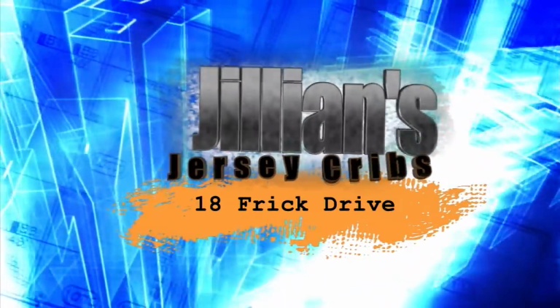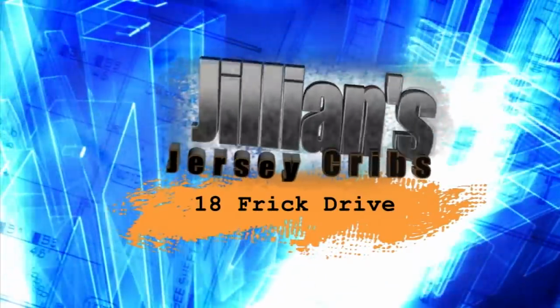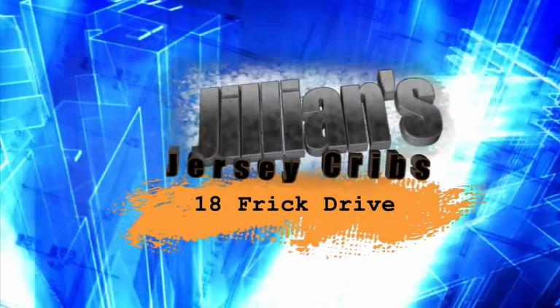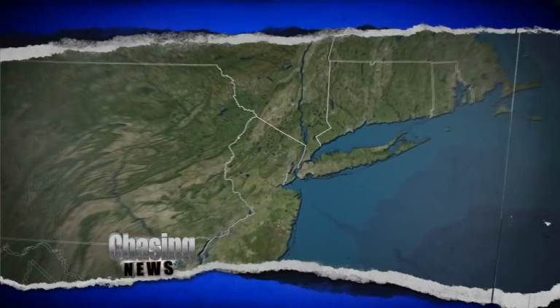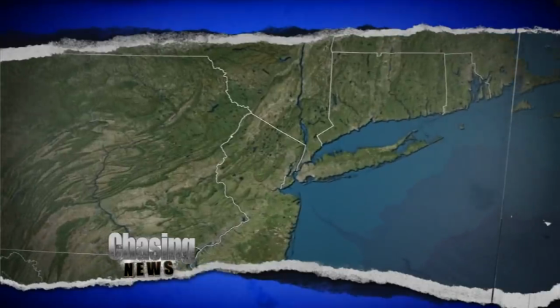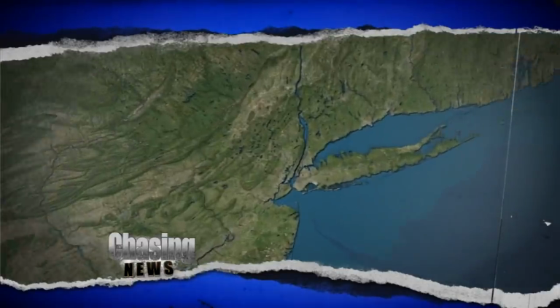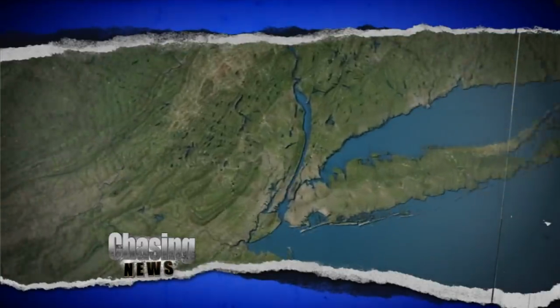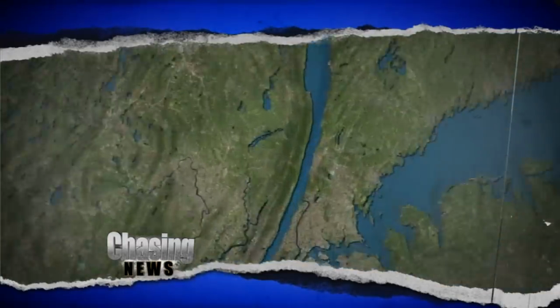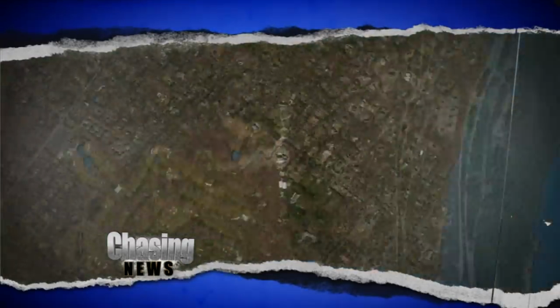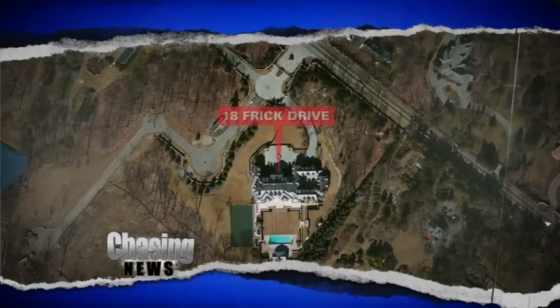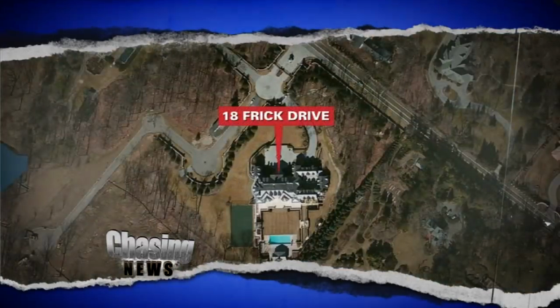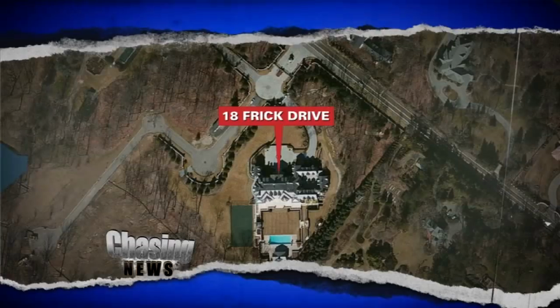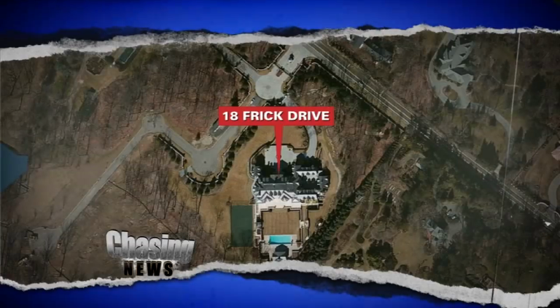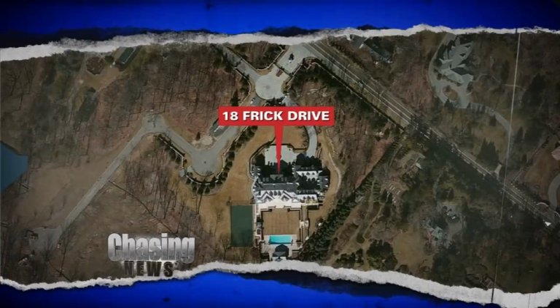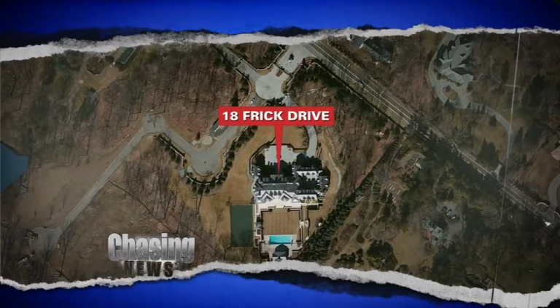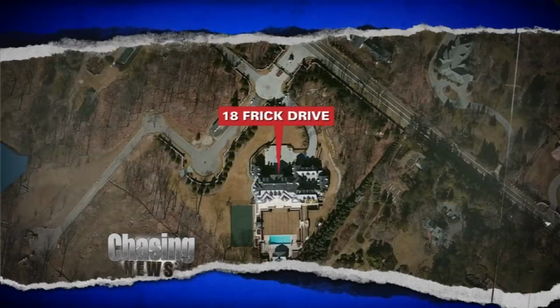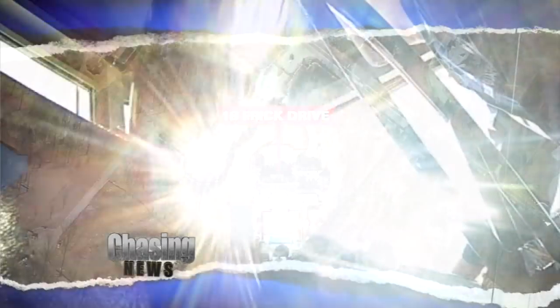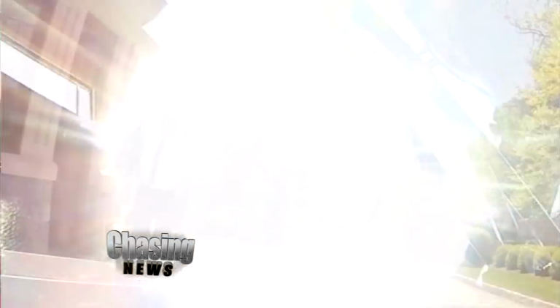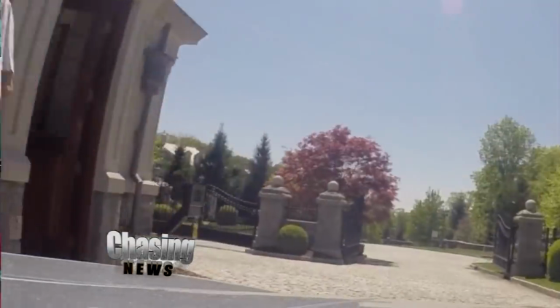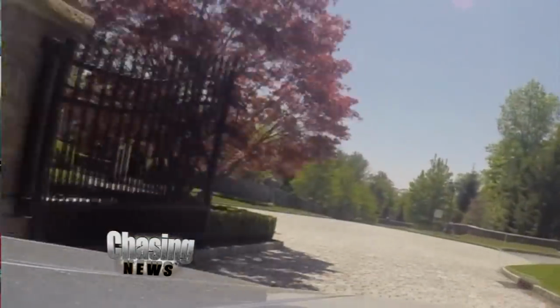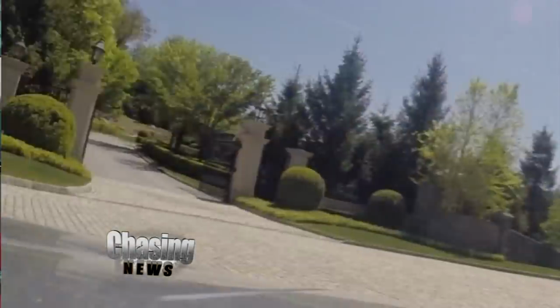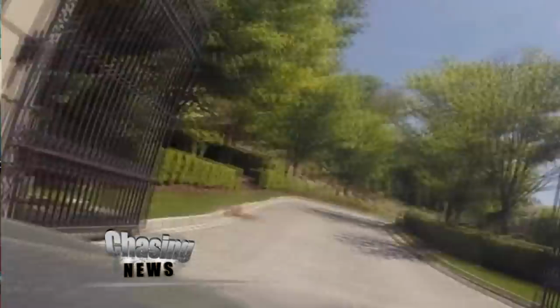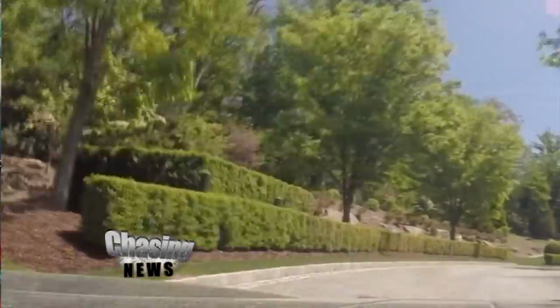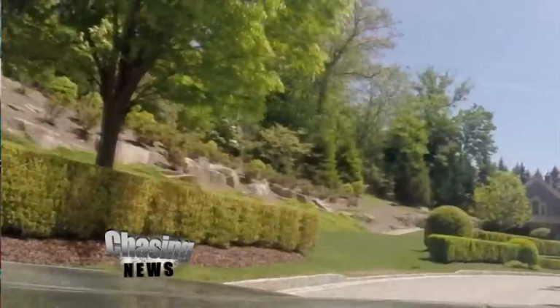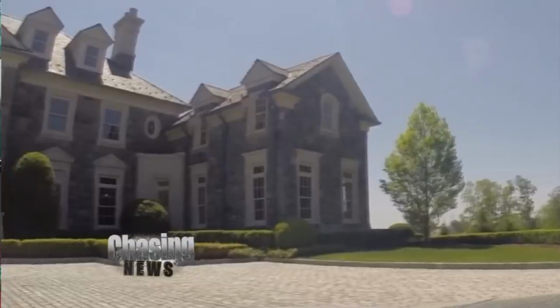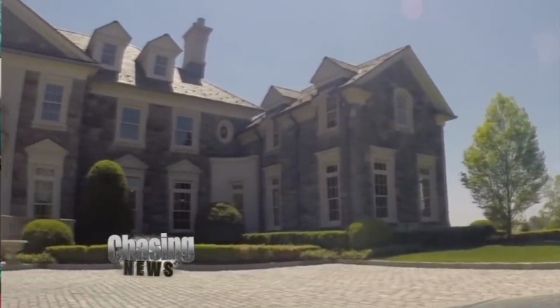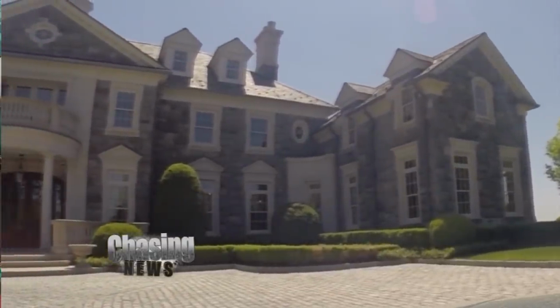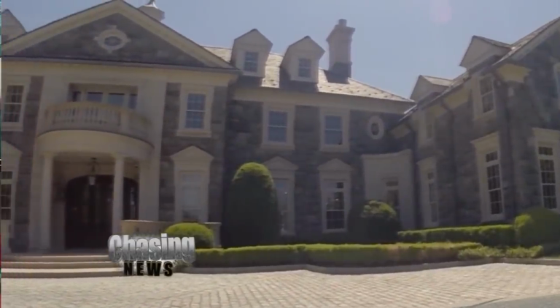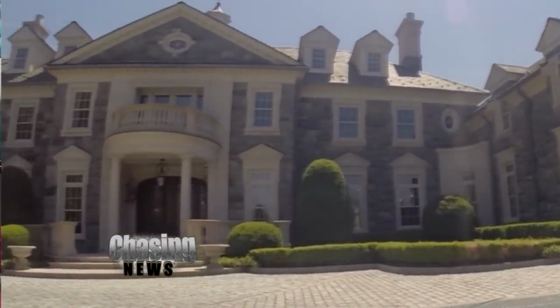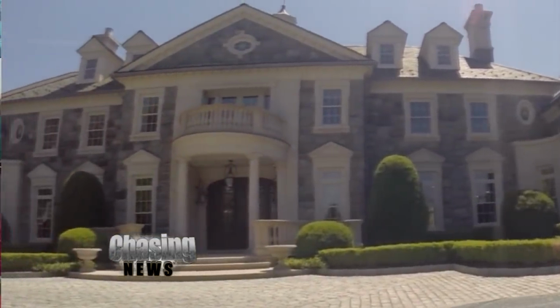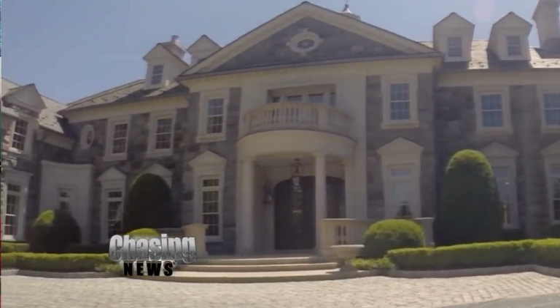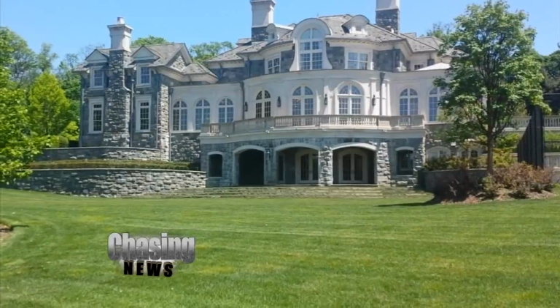This is 18 Frick Drive in Alpine, New Jersey, and it is the most expensive piece of real estate in New Jersey history.